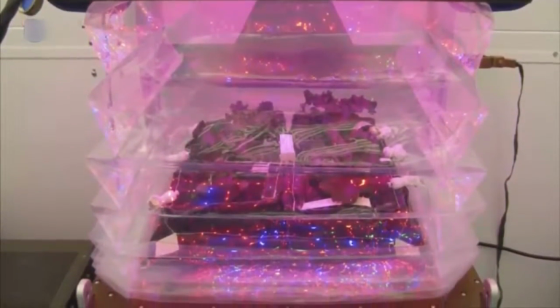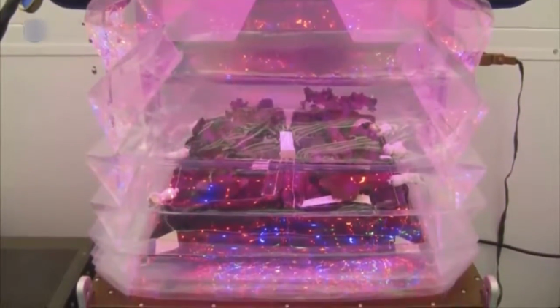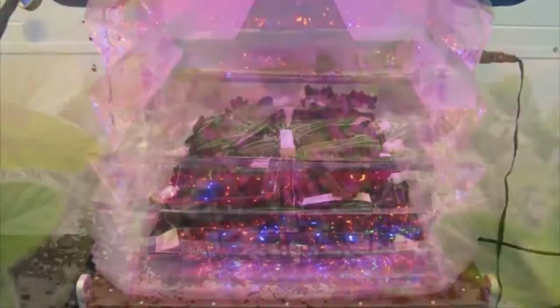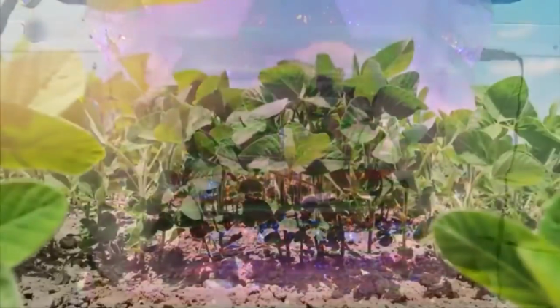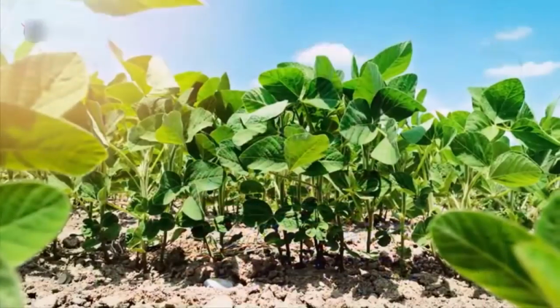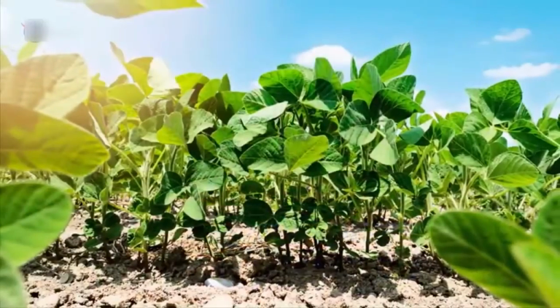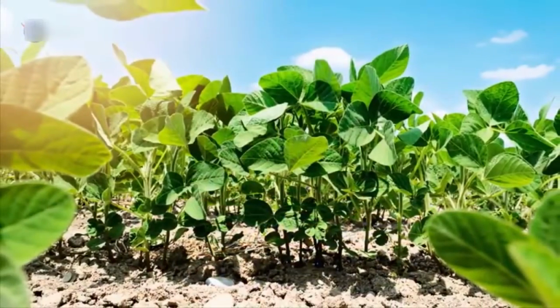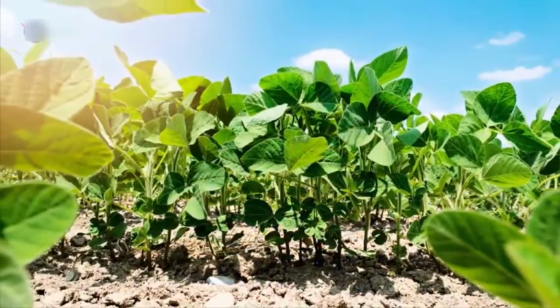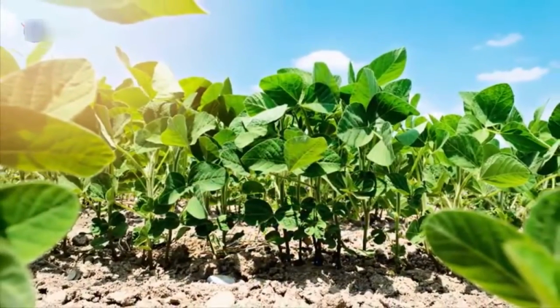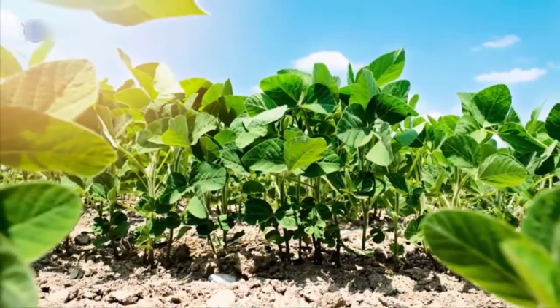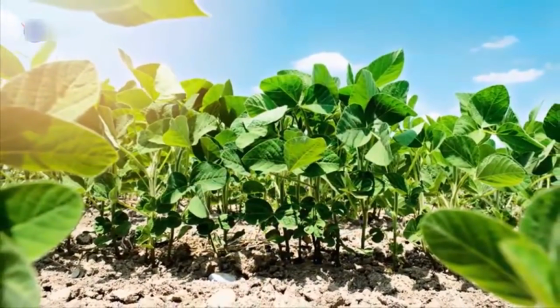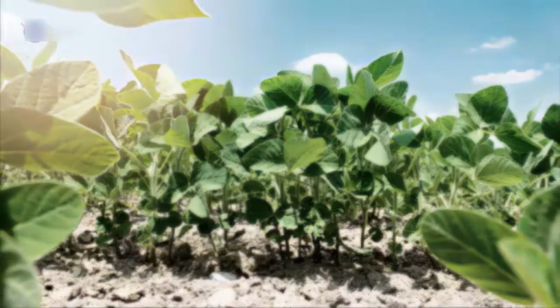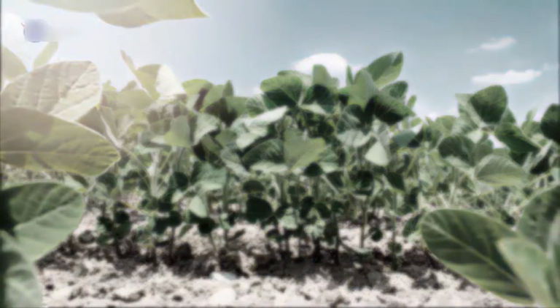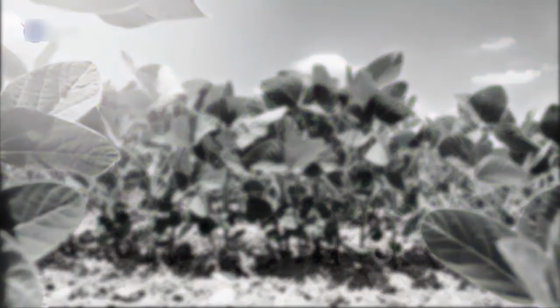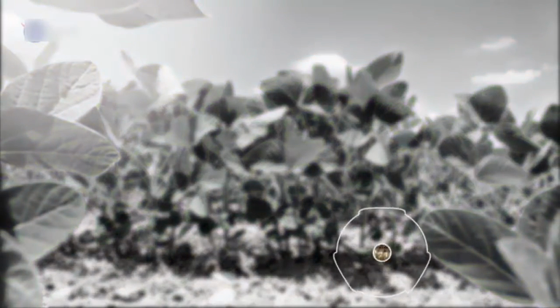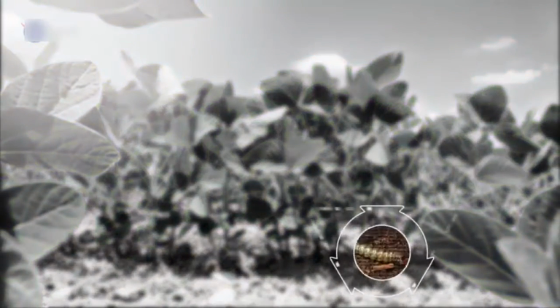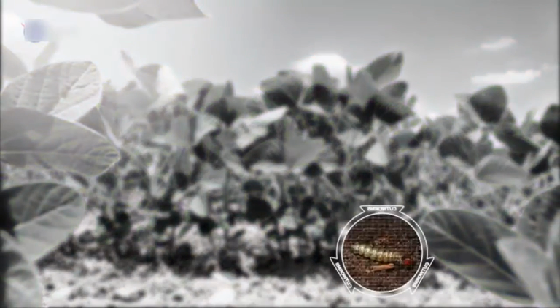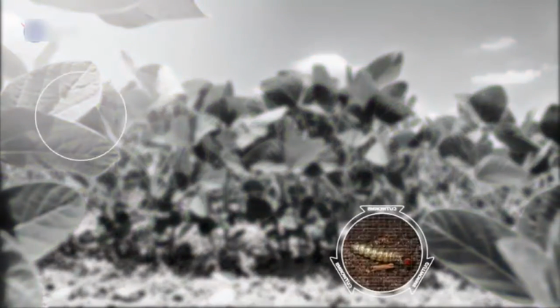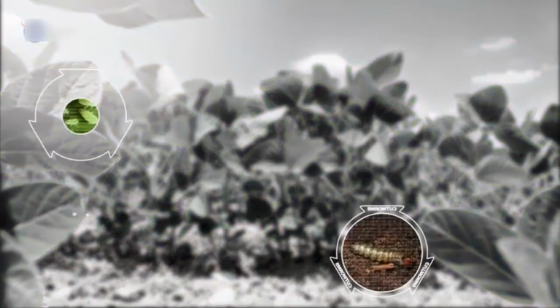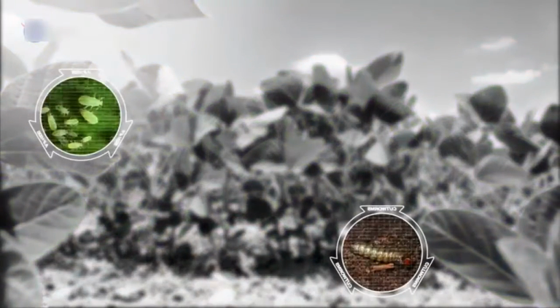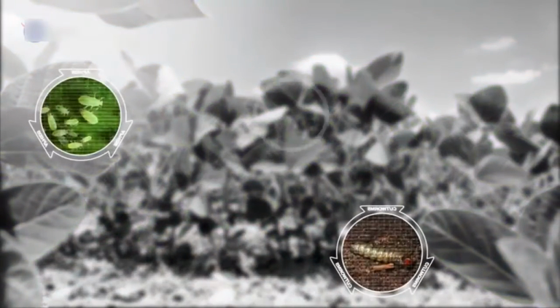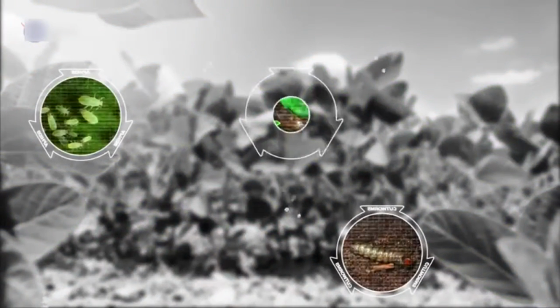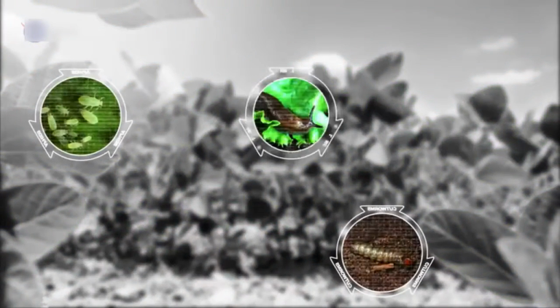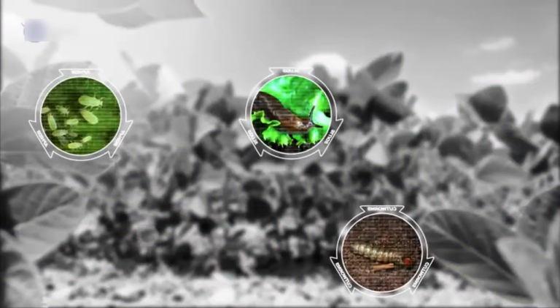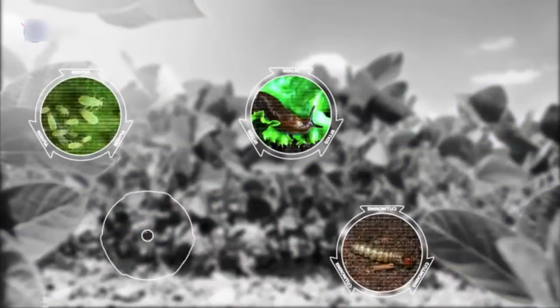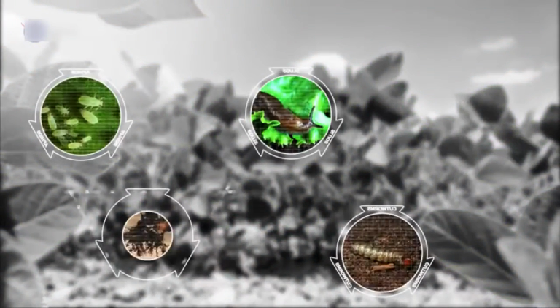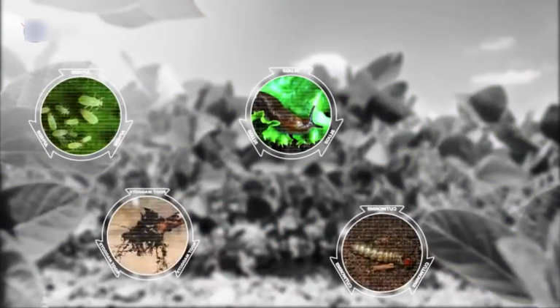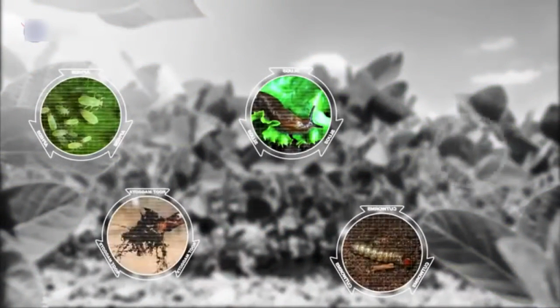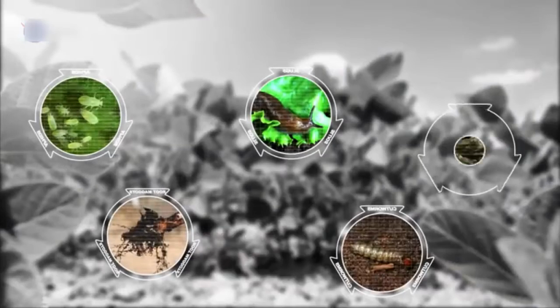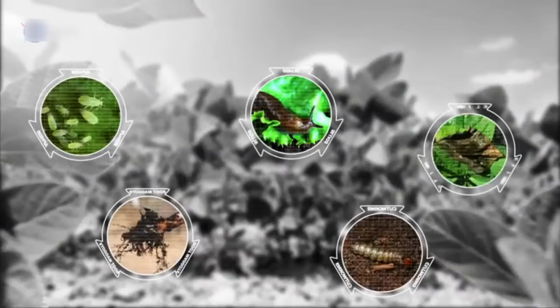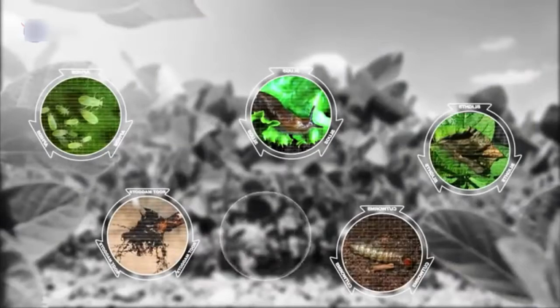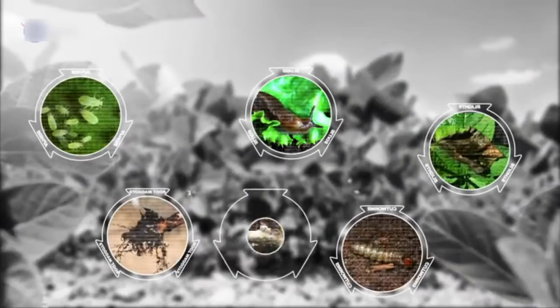On Earth, garden flora battles such foes as cutworms, aphids, slugs, root maggots, blights, and rots.